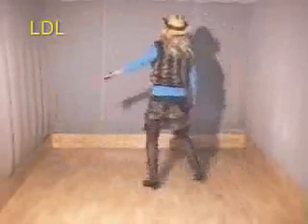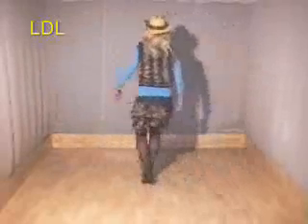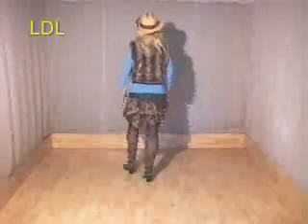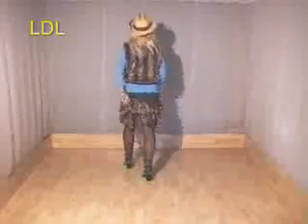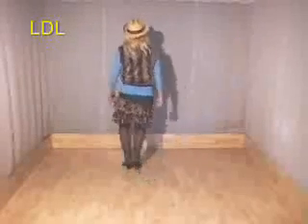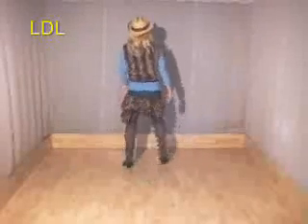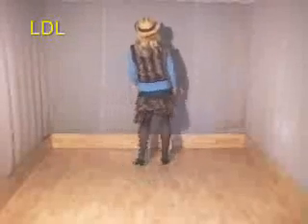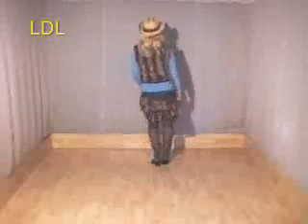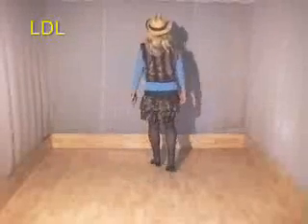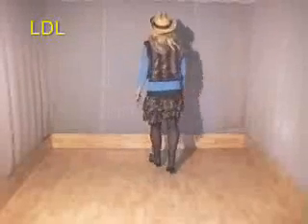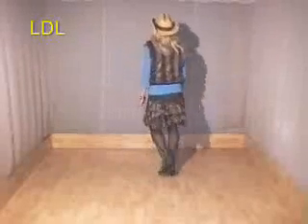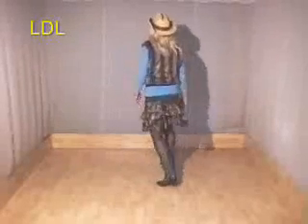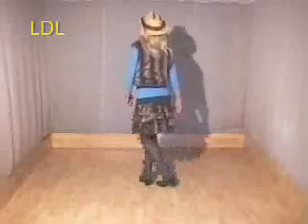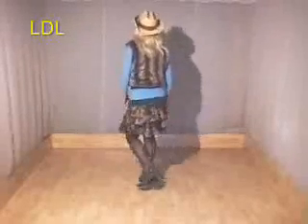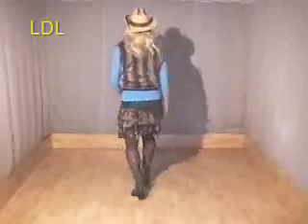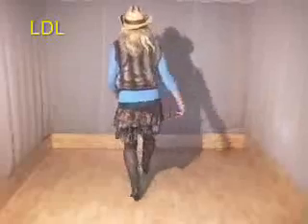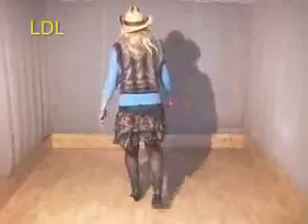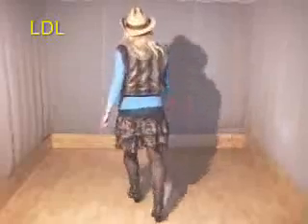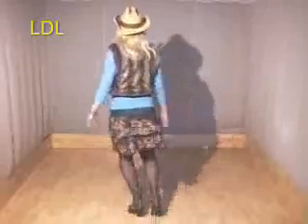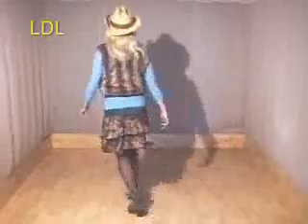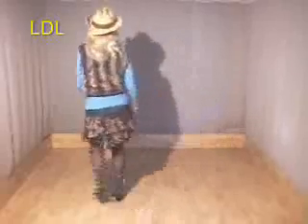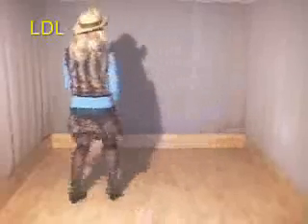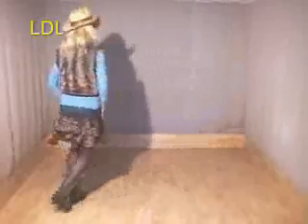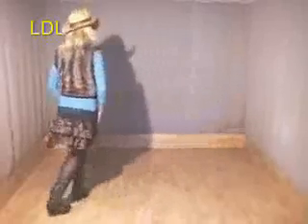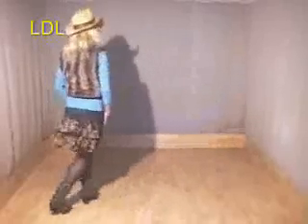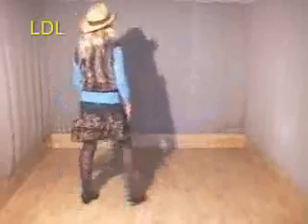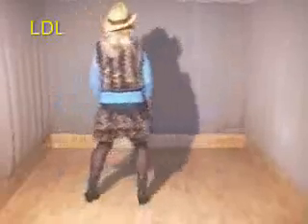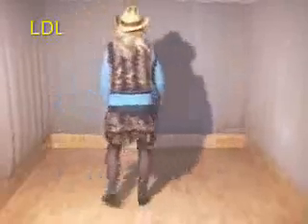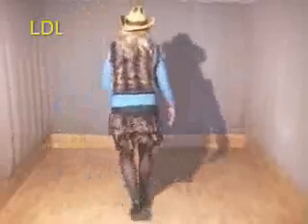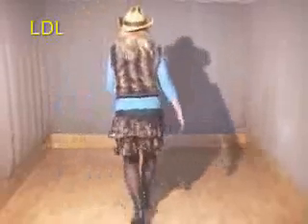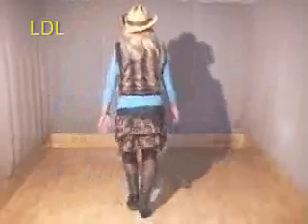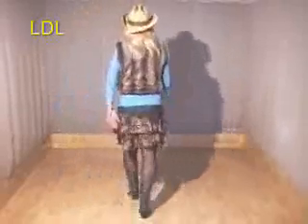Side together, forward, side together, back. Back, lock, back, kick, close, move across, side. Rock, rock, side, post the set.